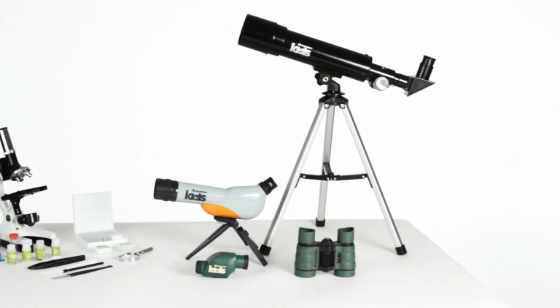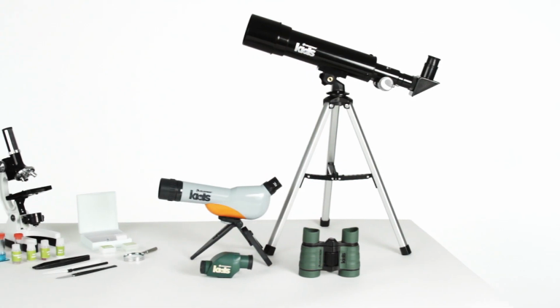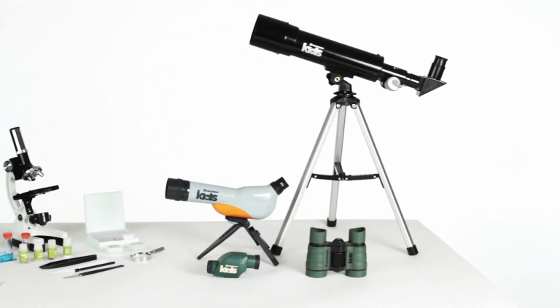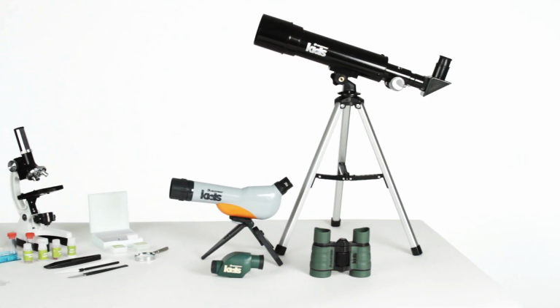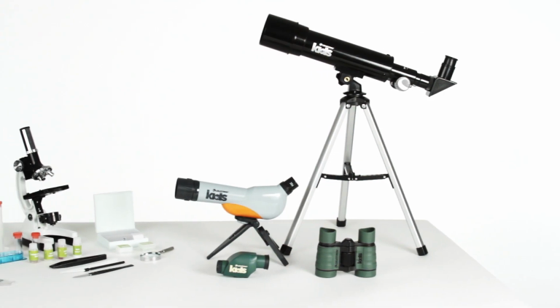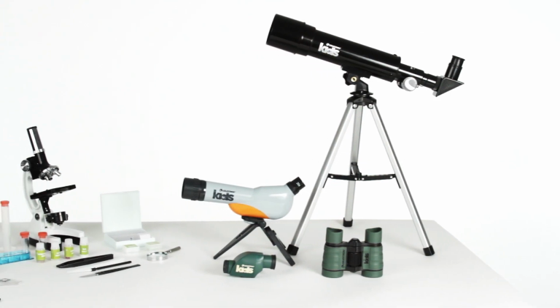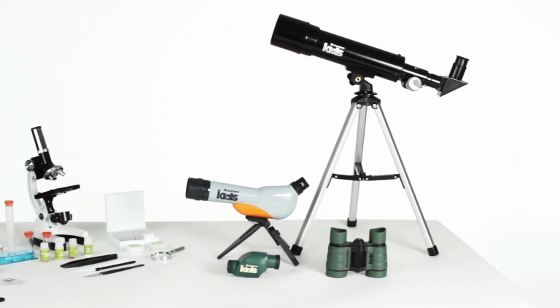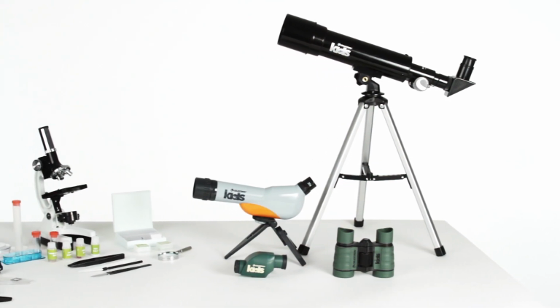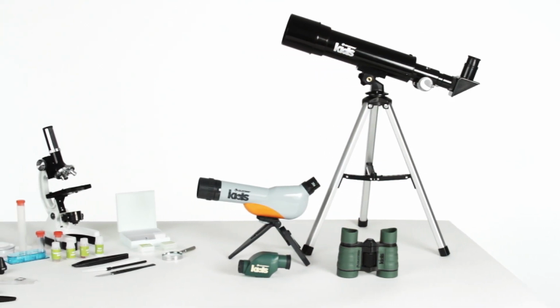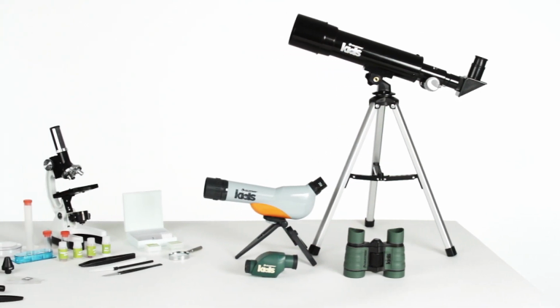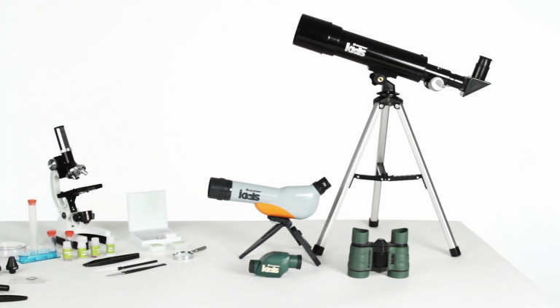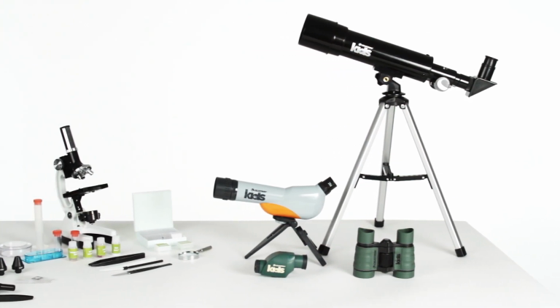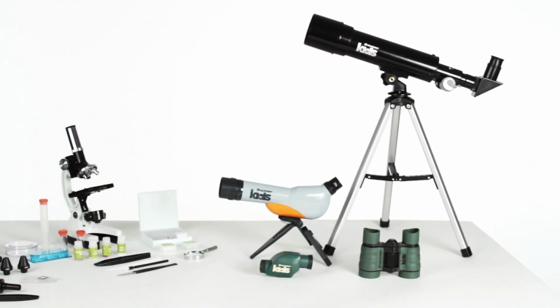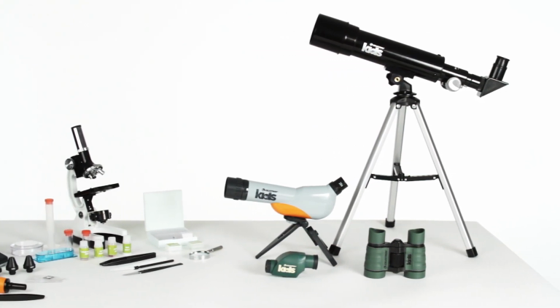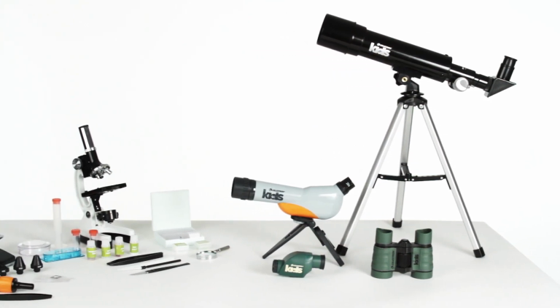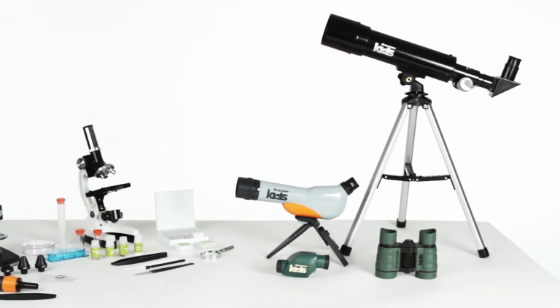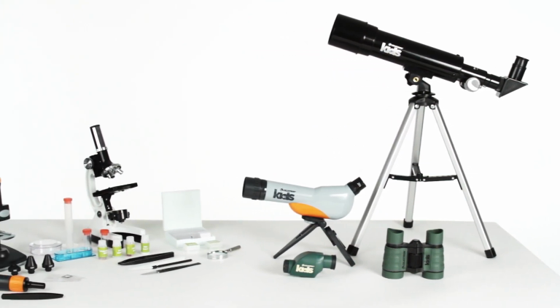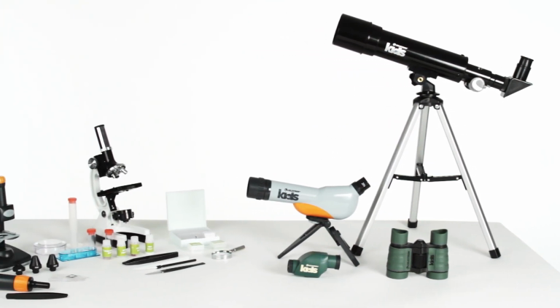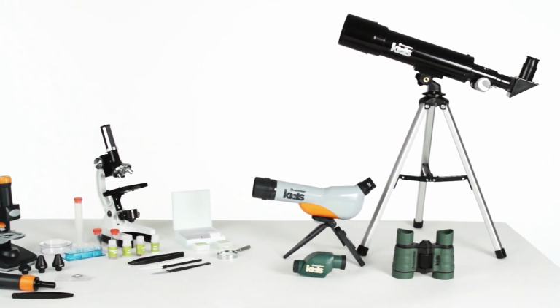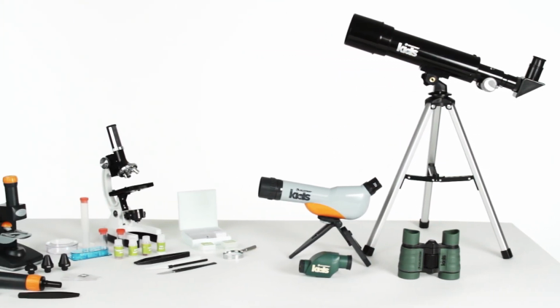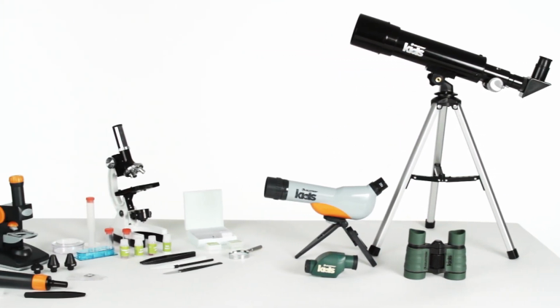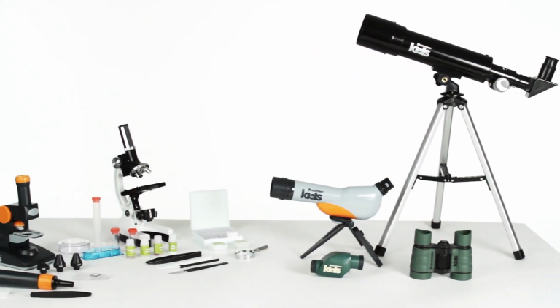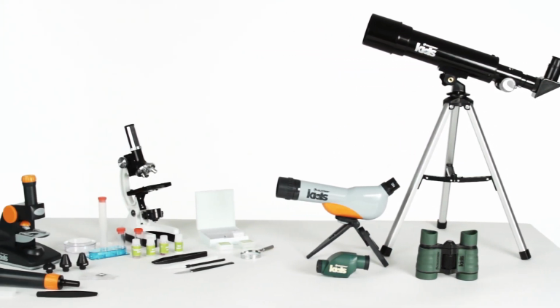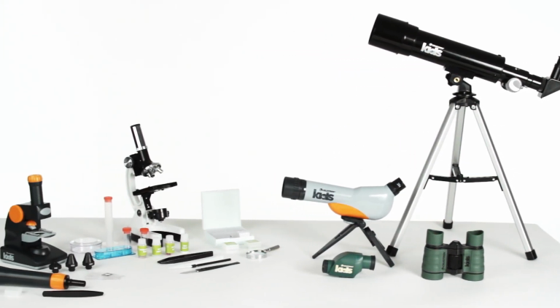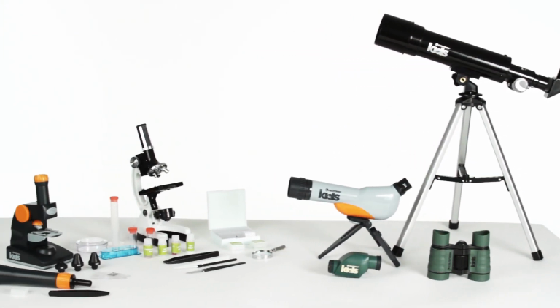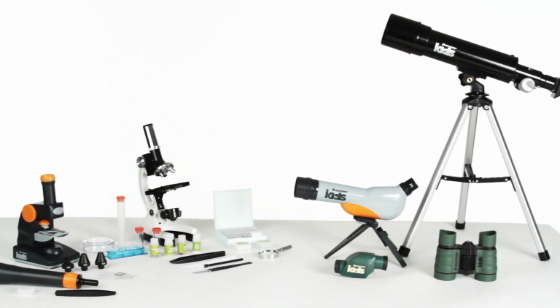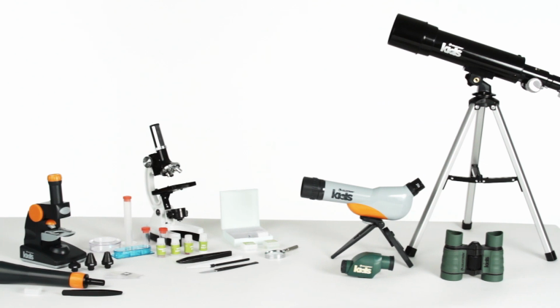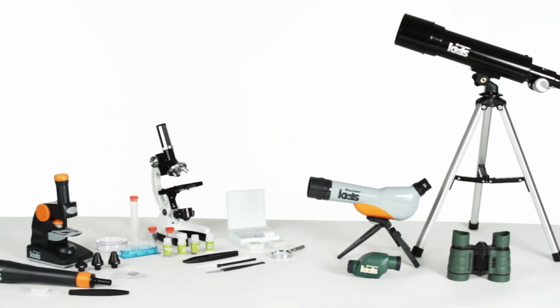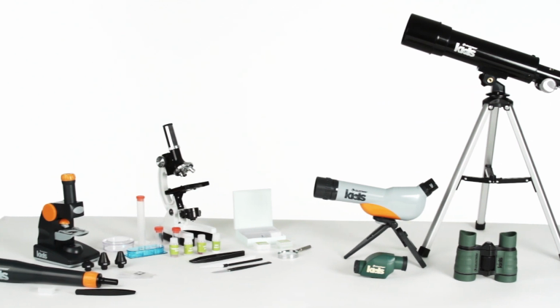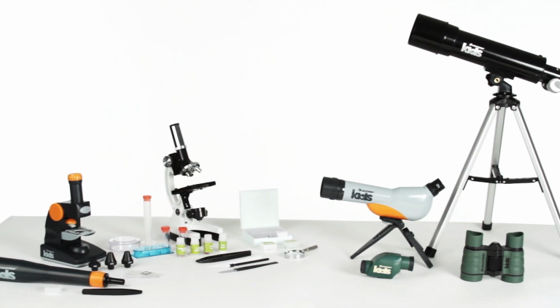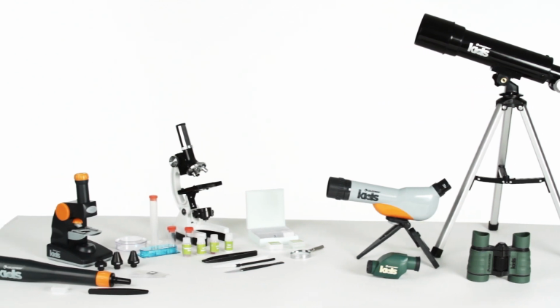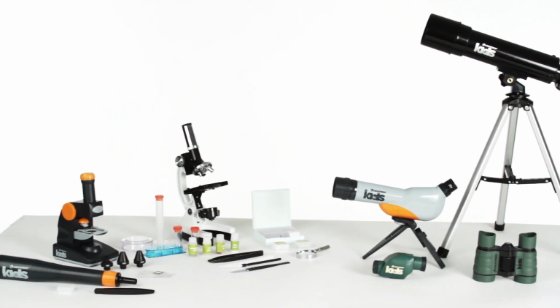All Celestron Kids products are CPSIA-tested for safety and age-graded appropriately.